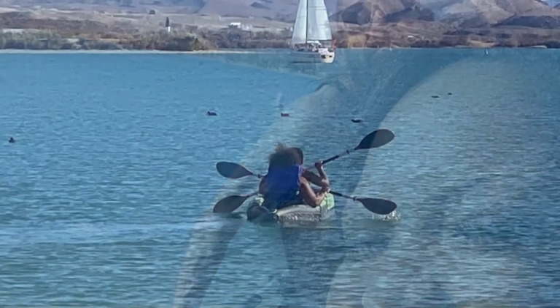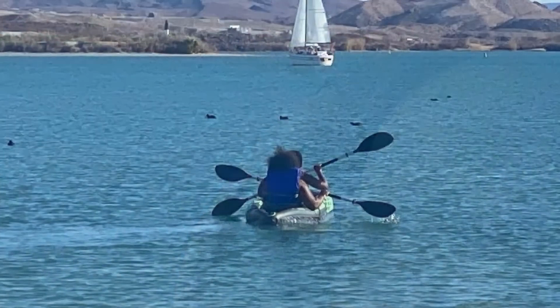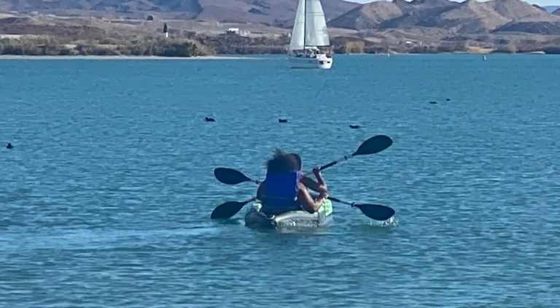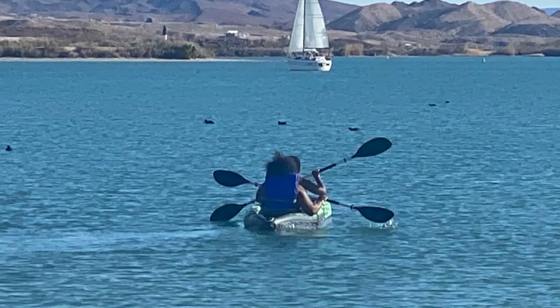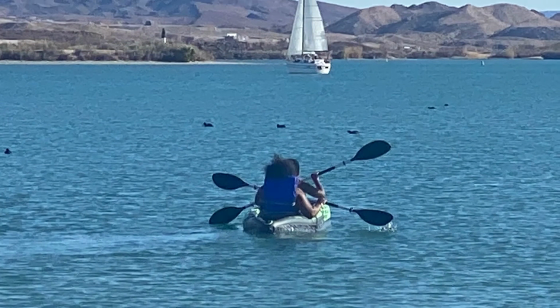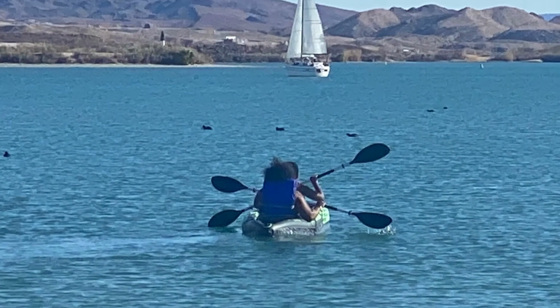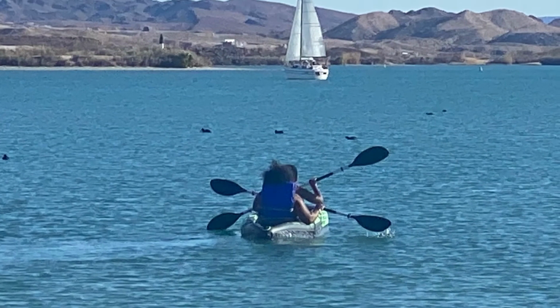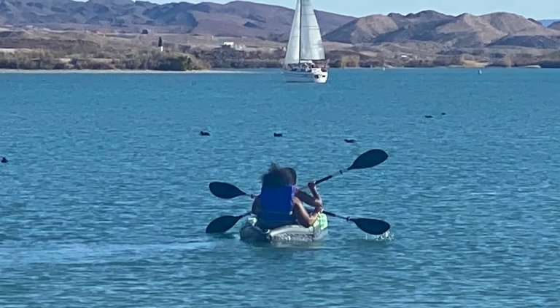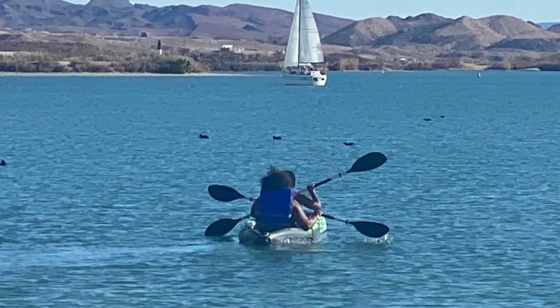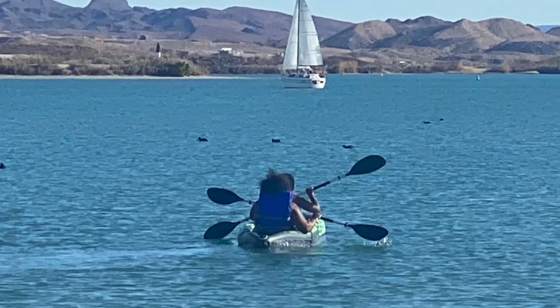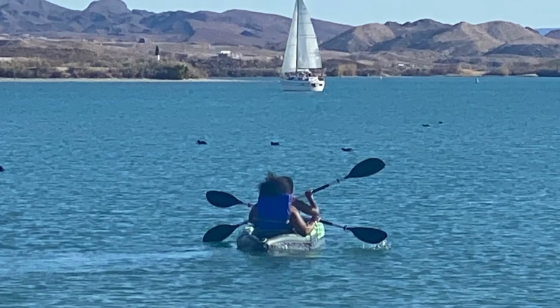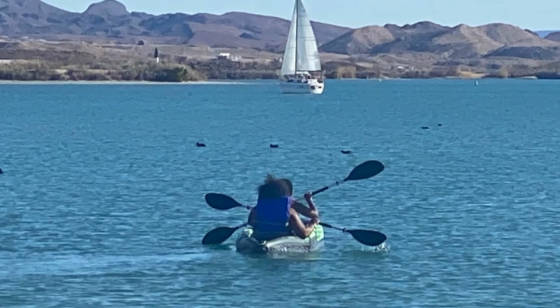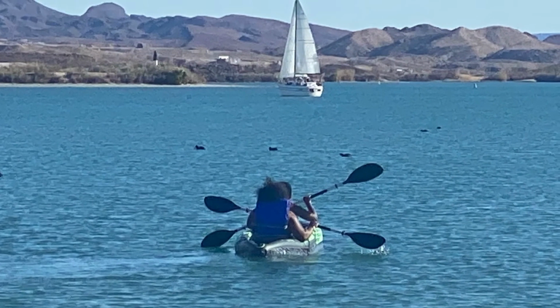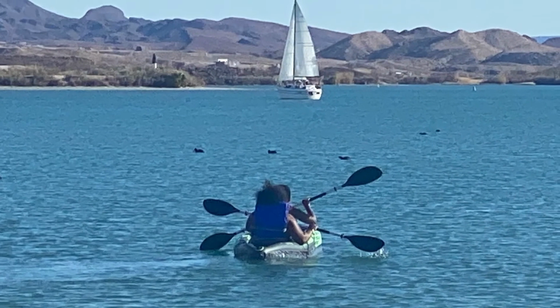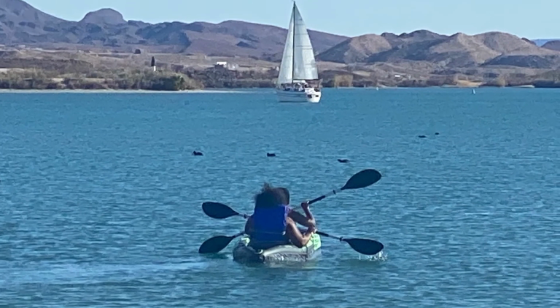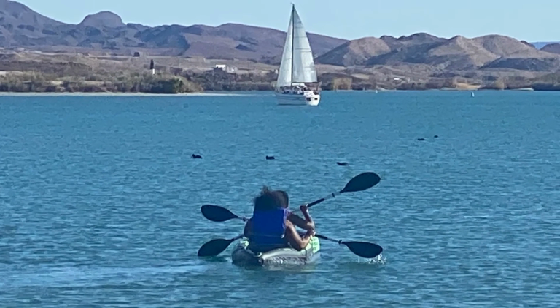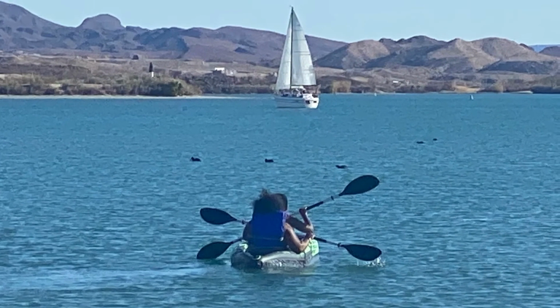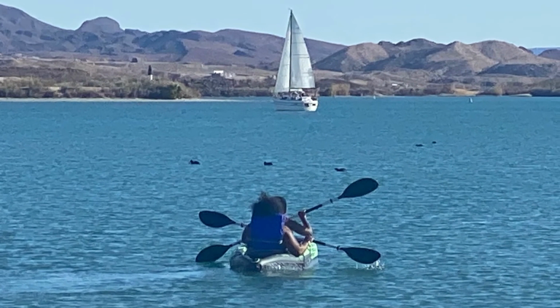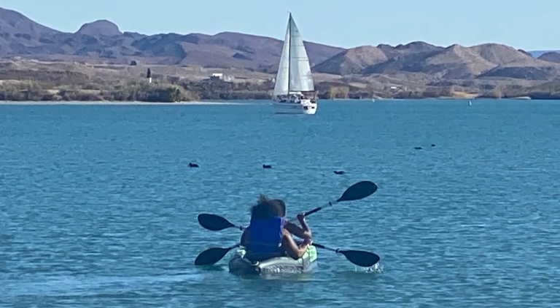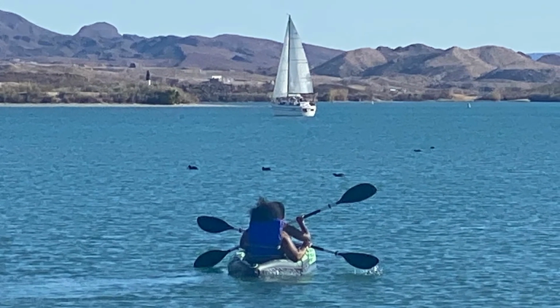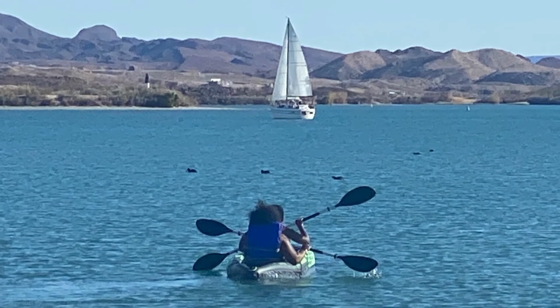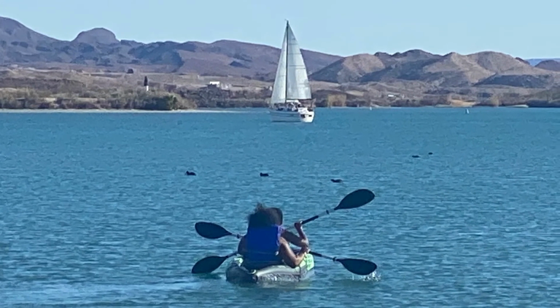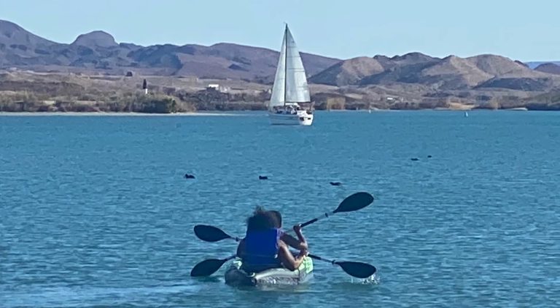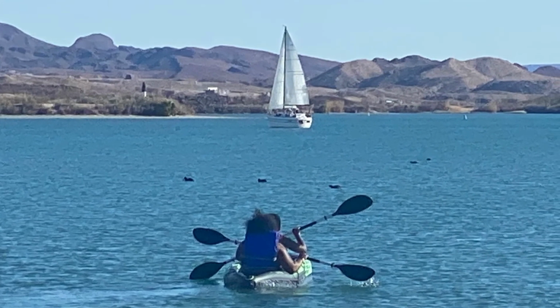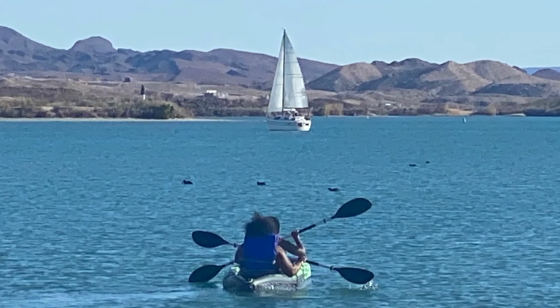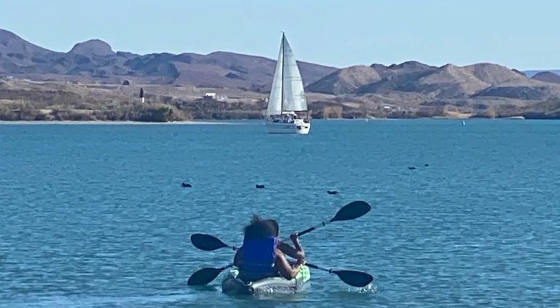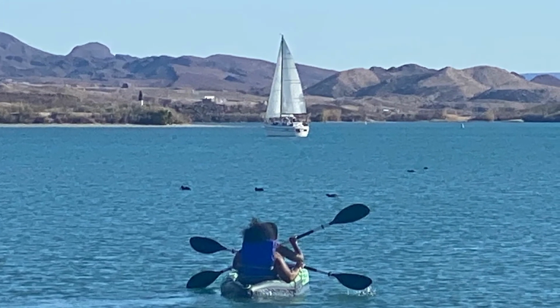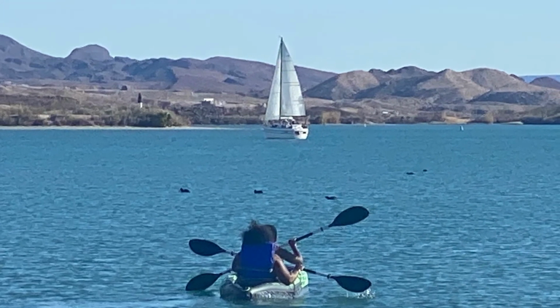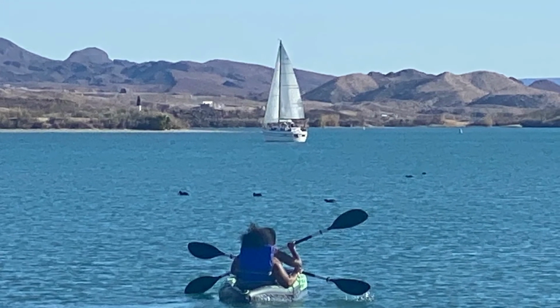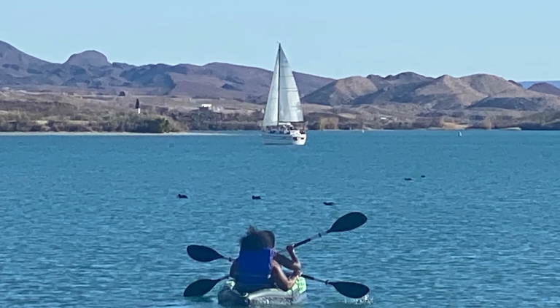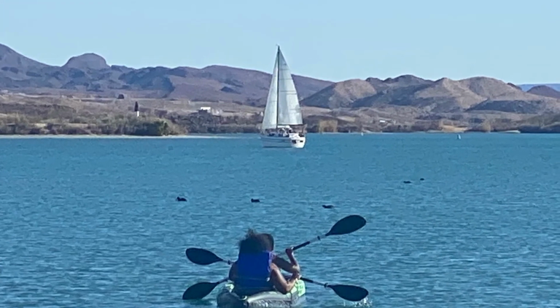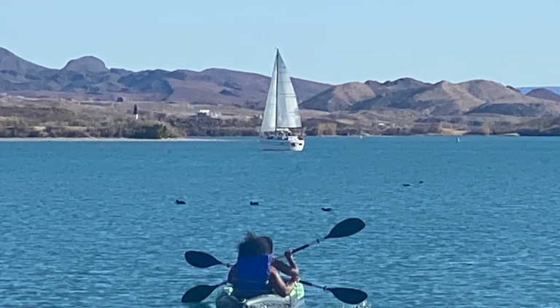I give this kayak a 10 out of 10. We had an amazing time.